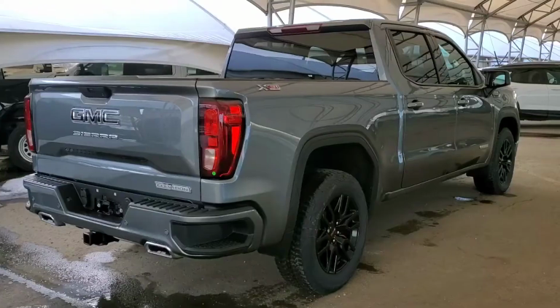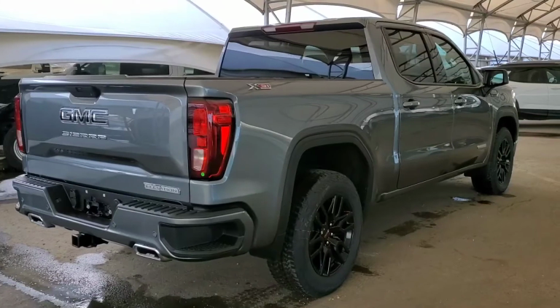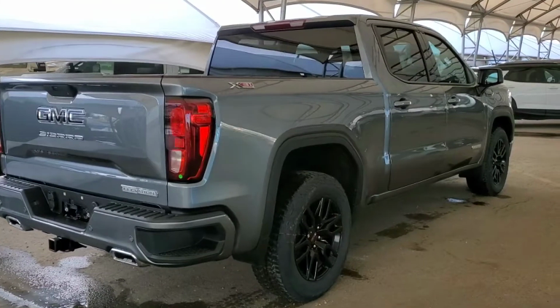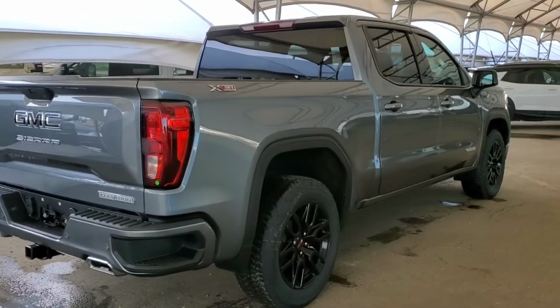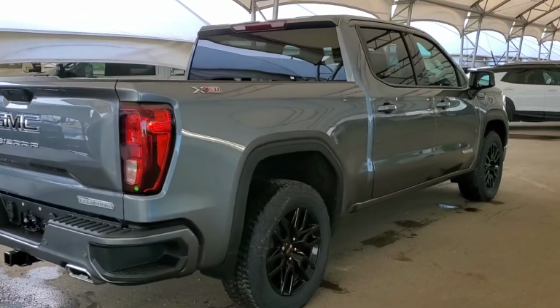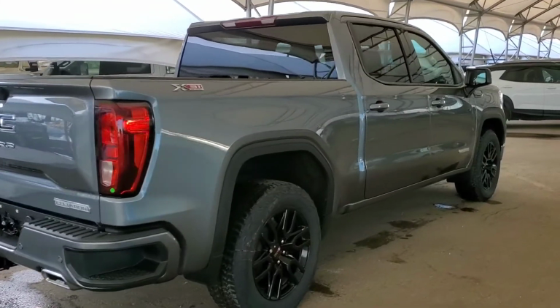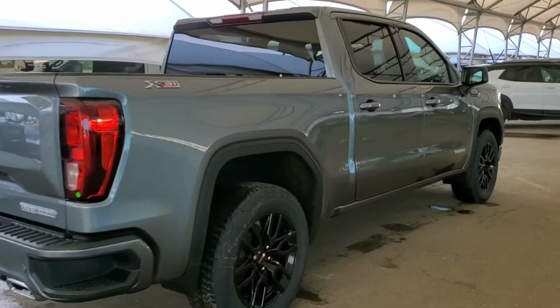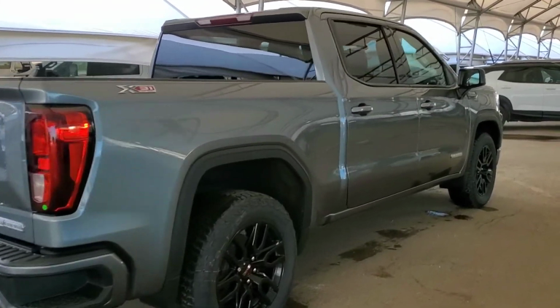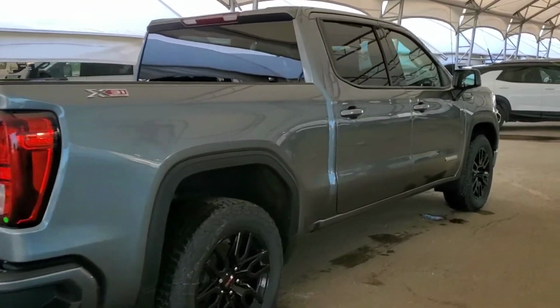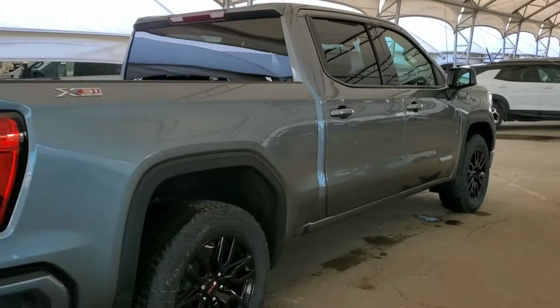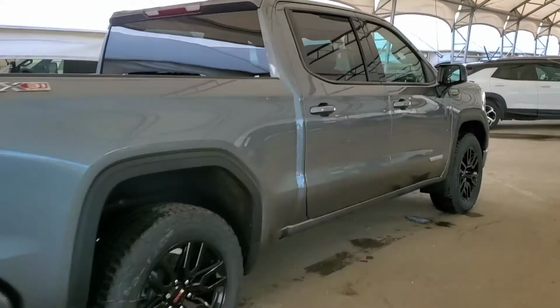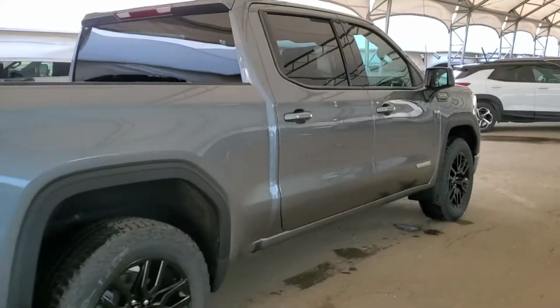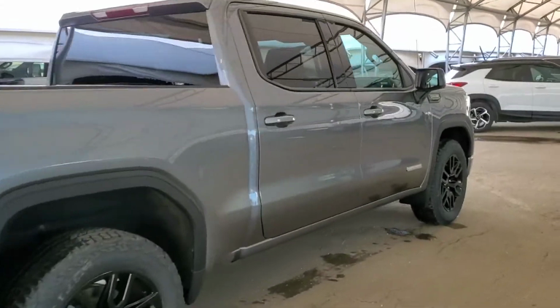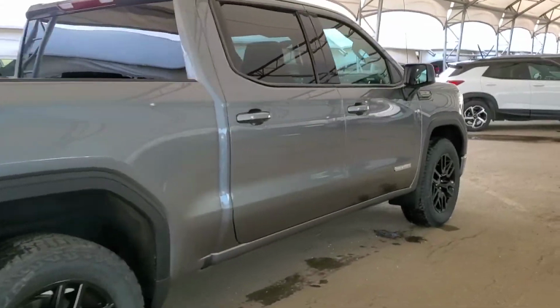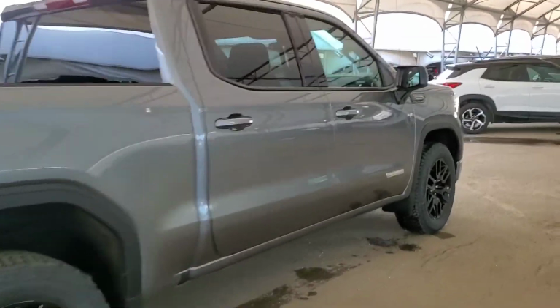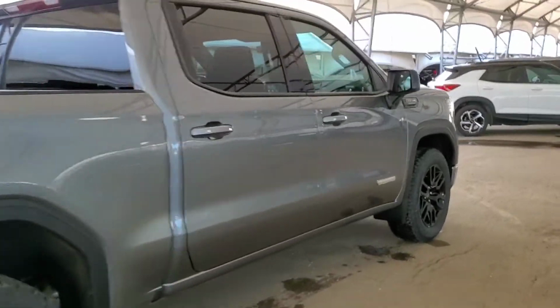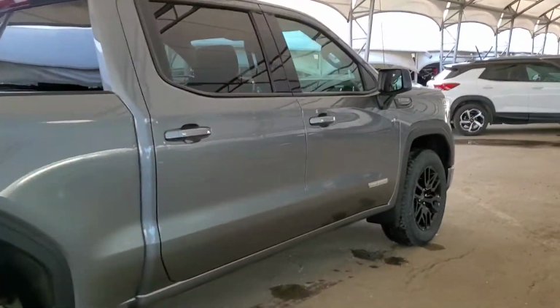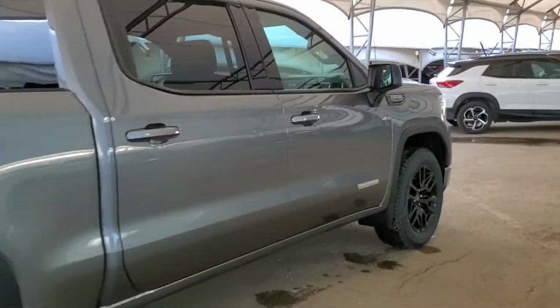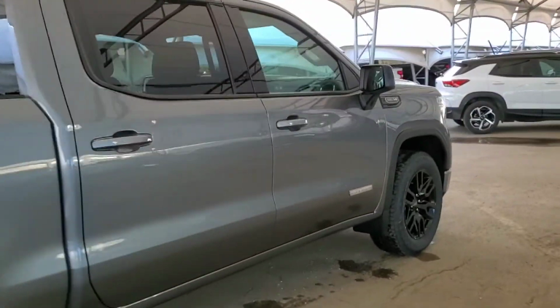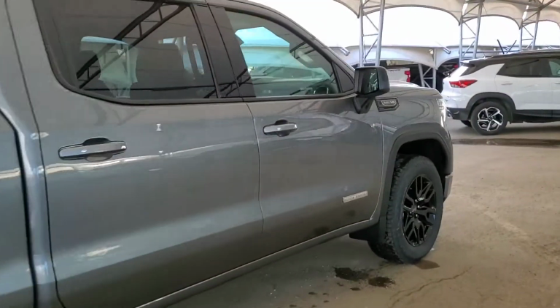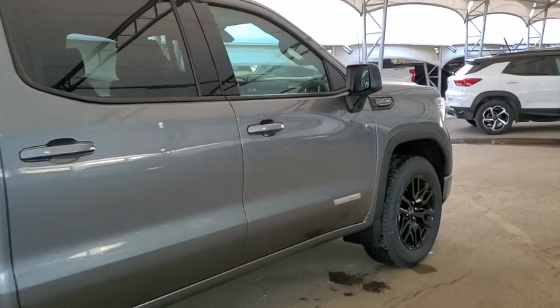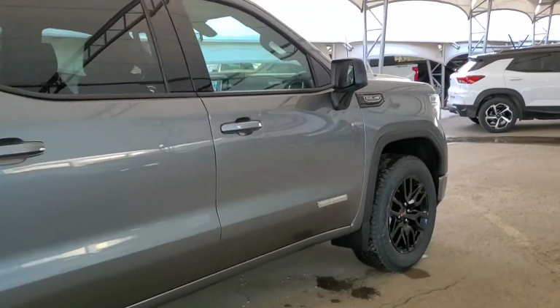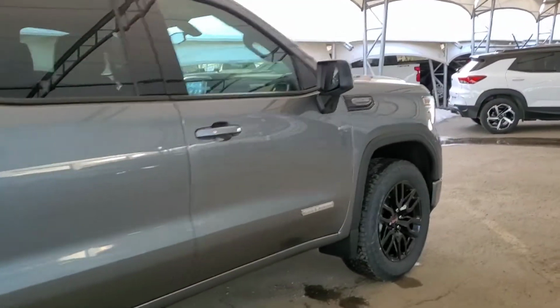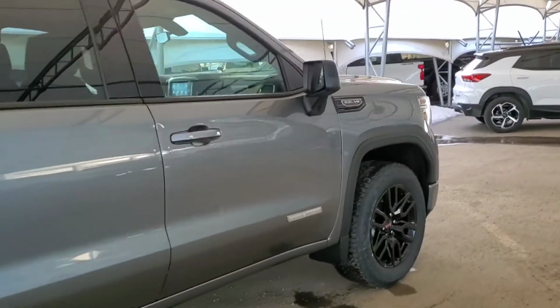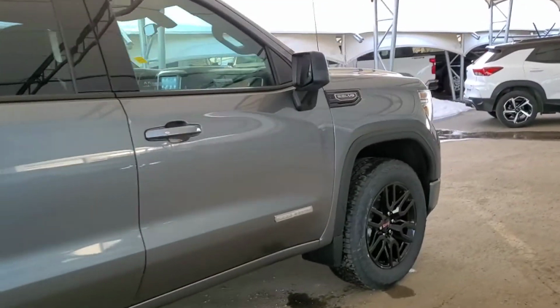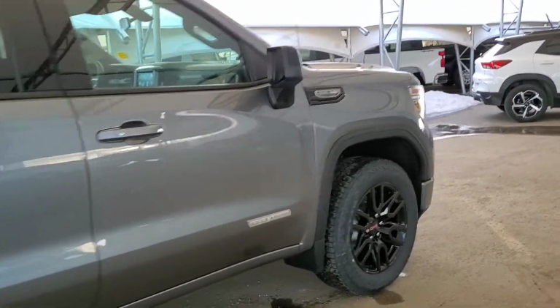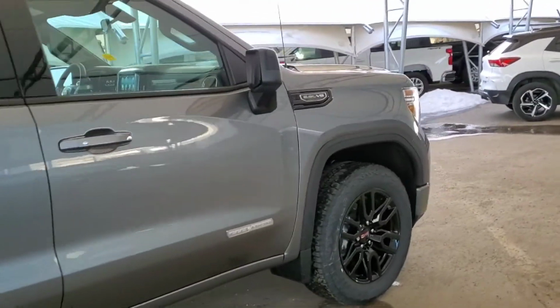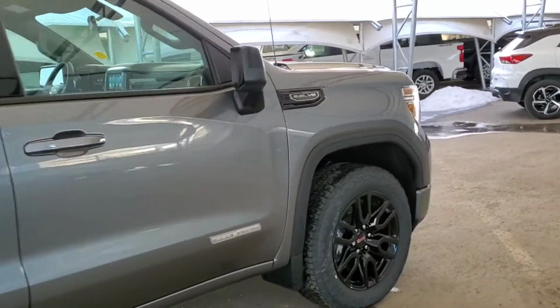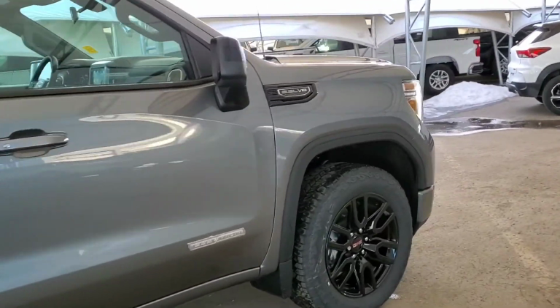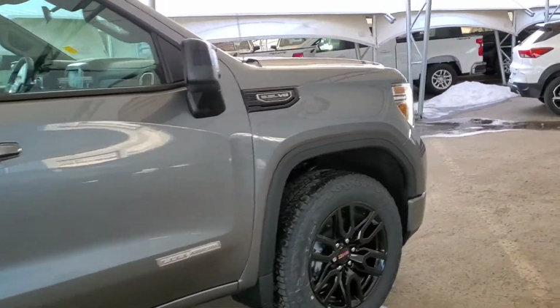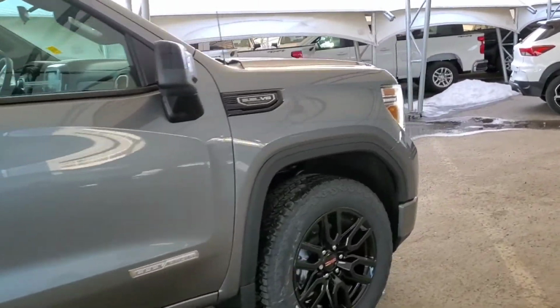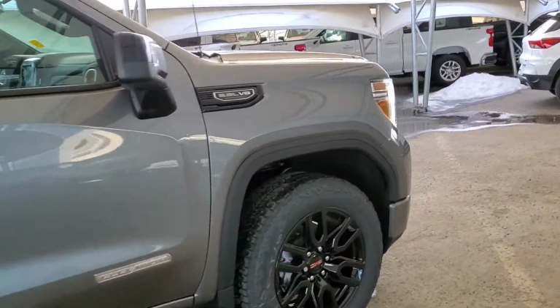You won't want to miss this. Book your test drive today at Davis Chevrolet in Airdrie.